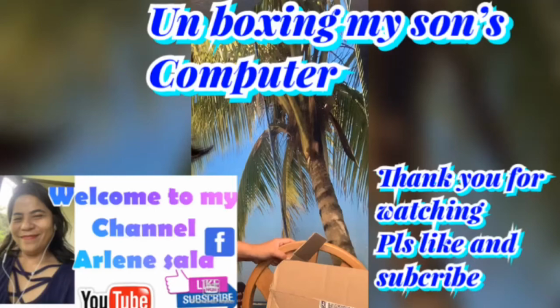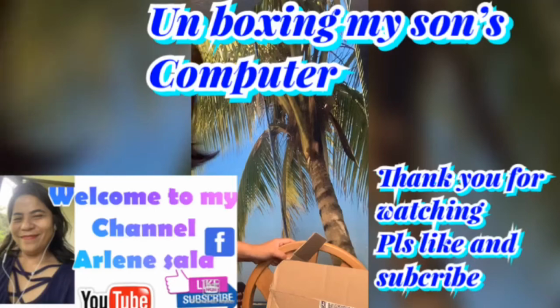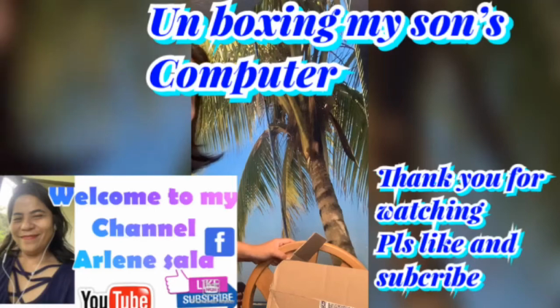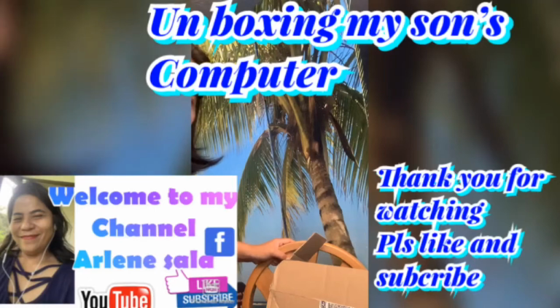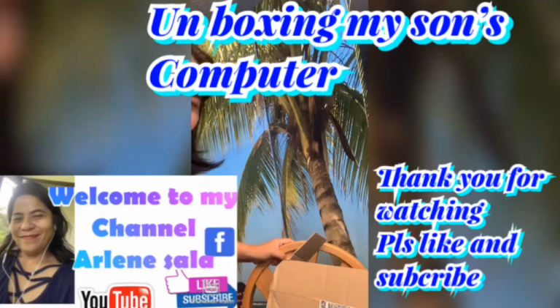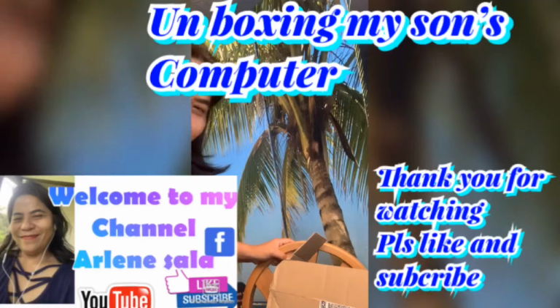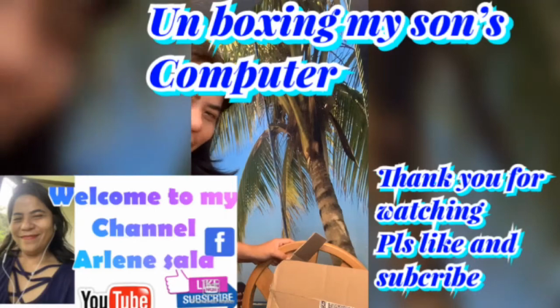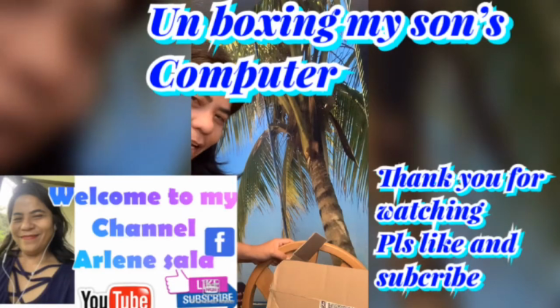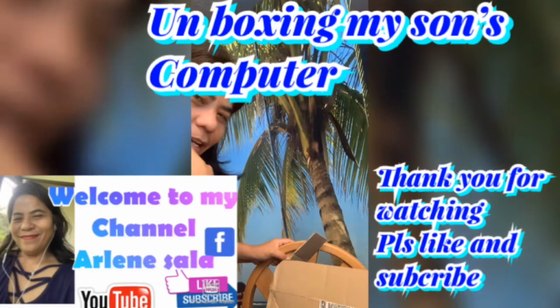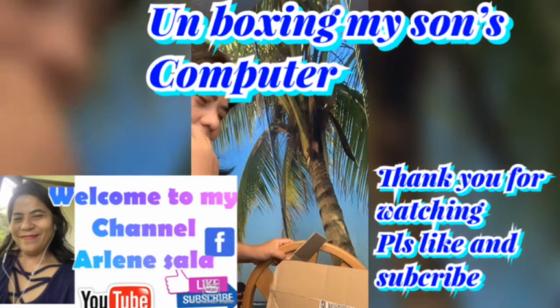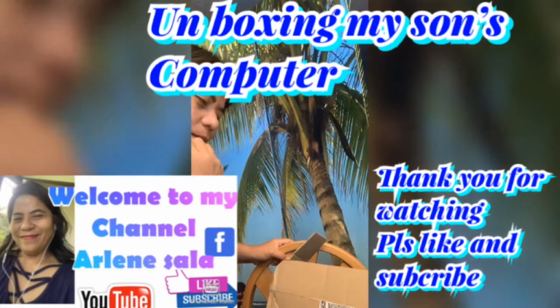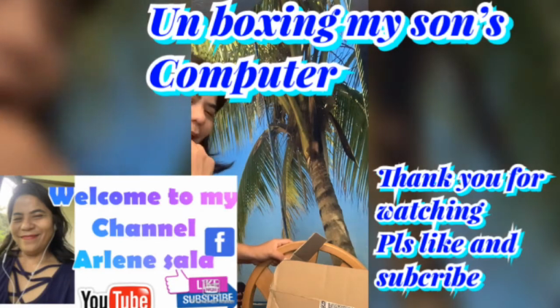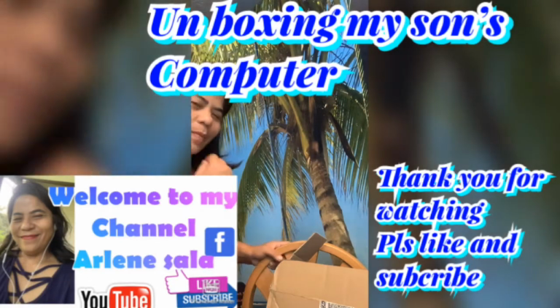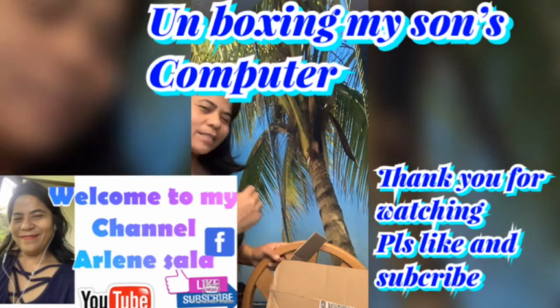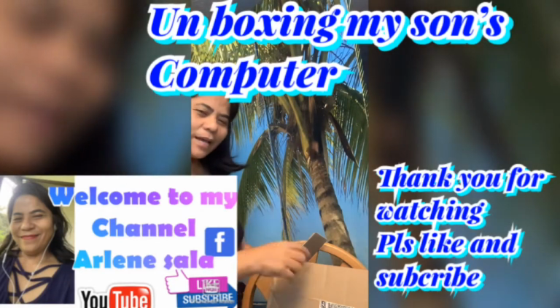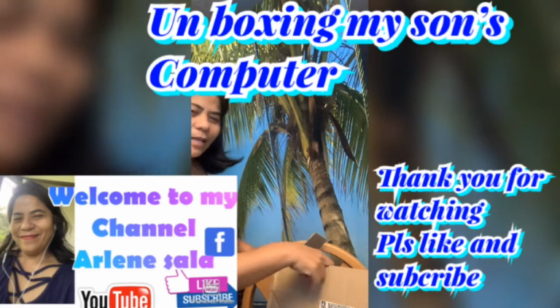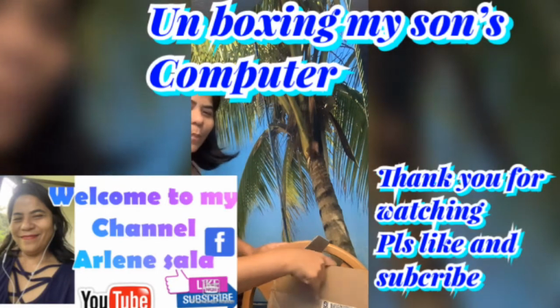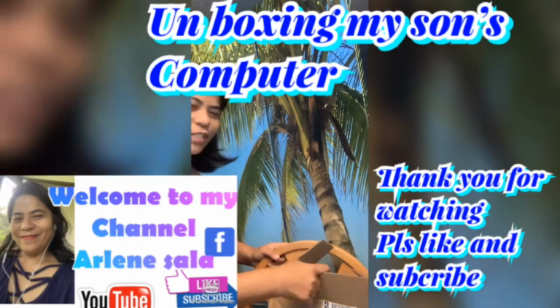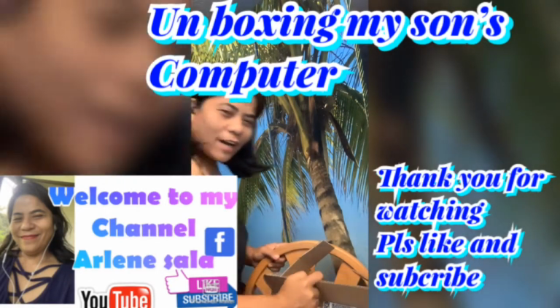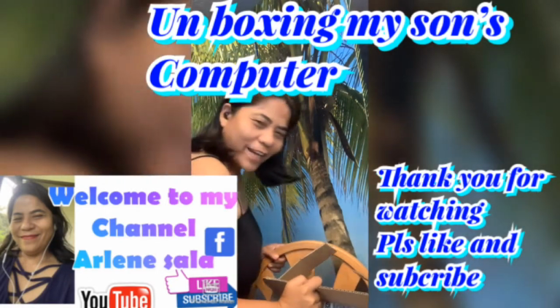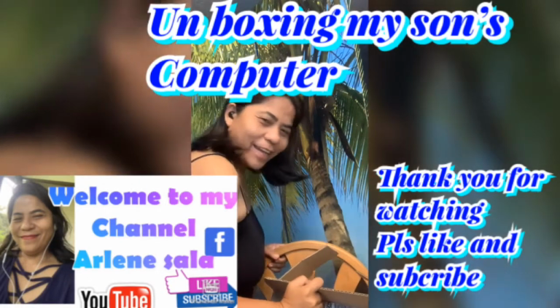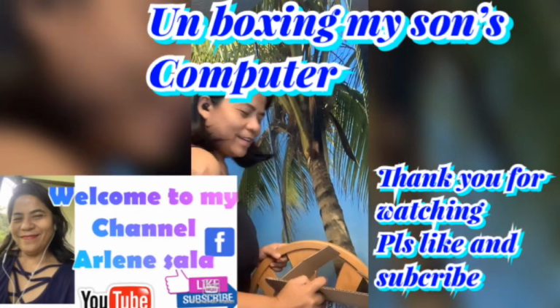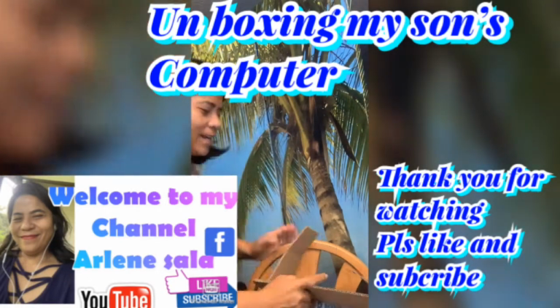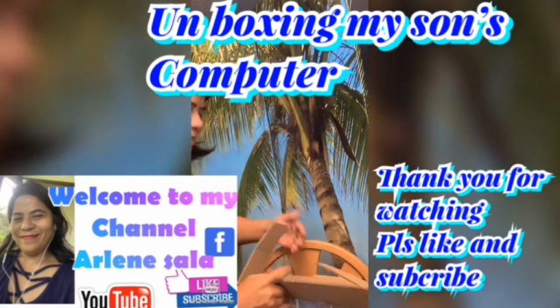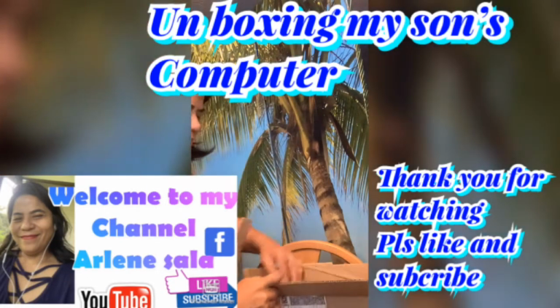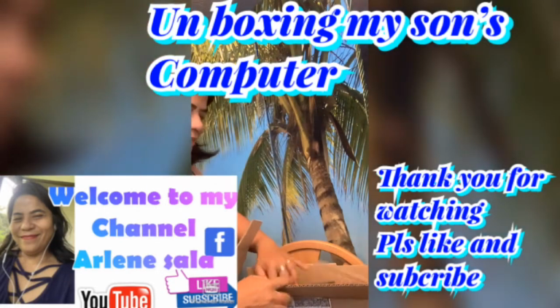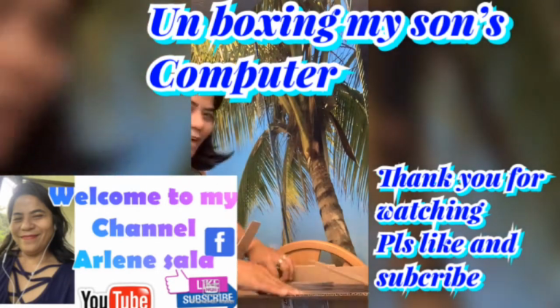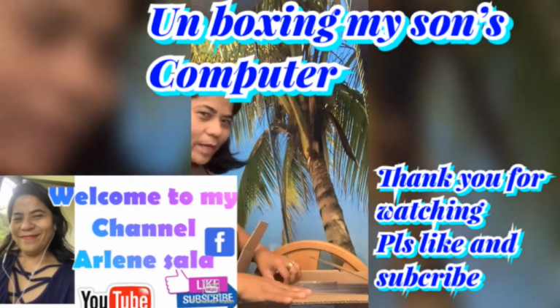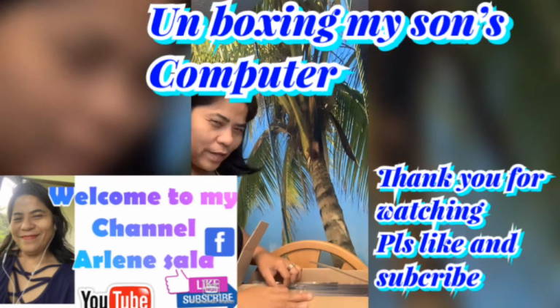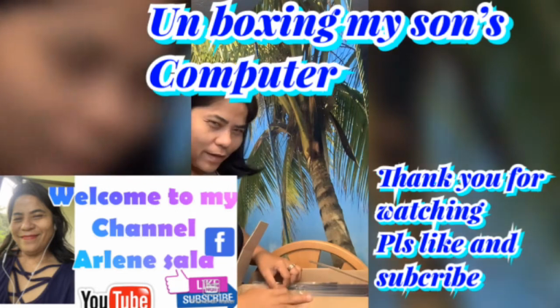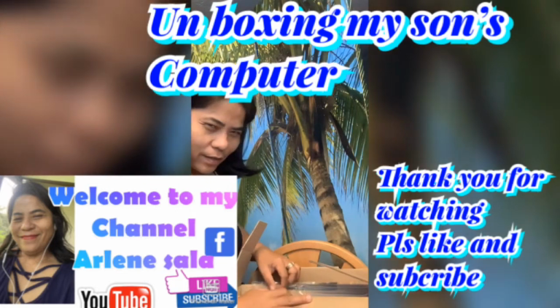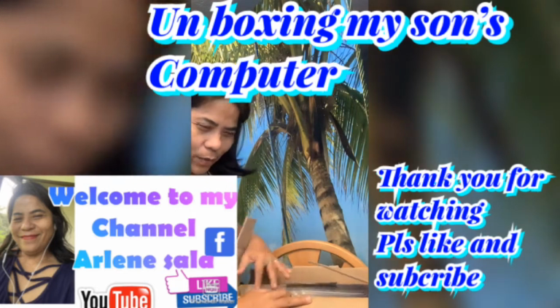Hello guys, good evening. I'm going to unbox my computer. I'm going to get another computer.